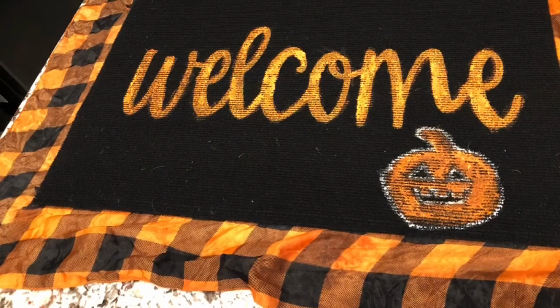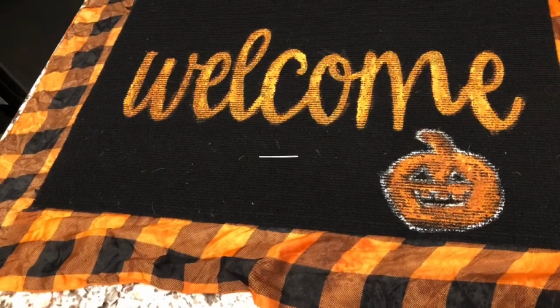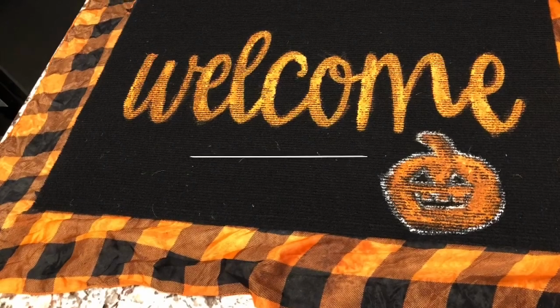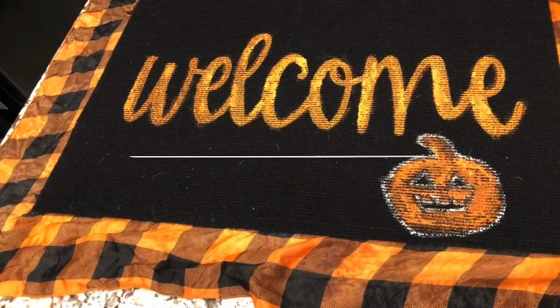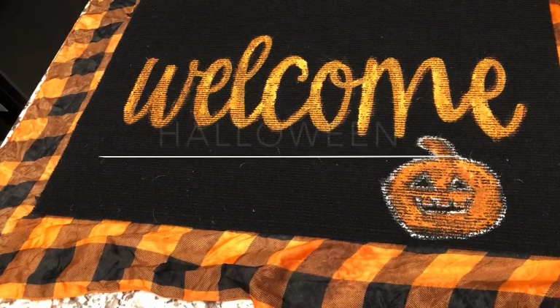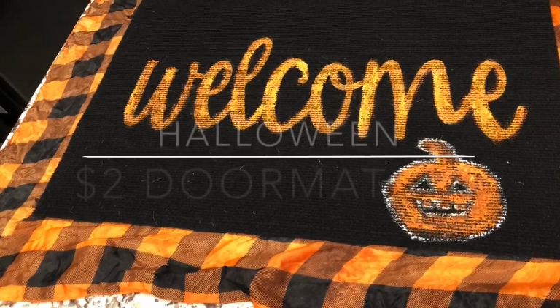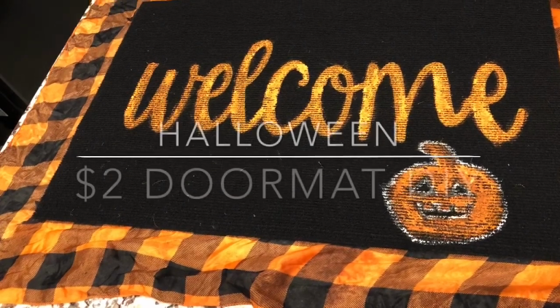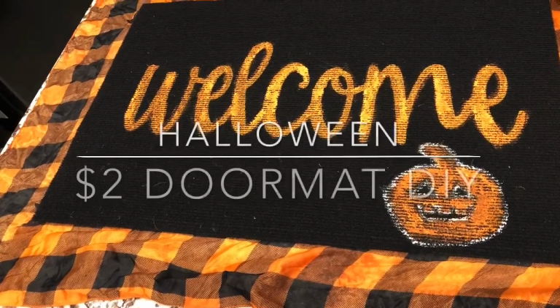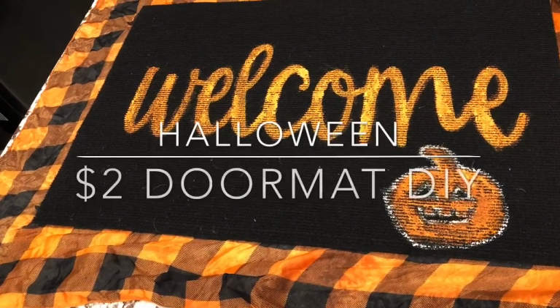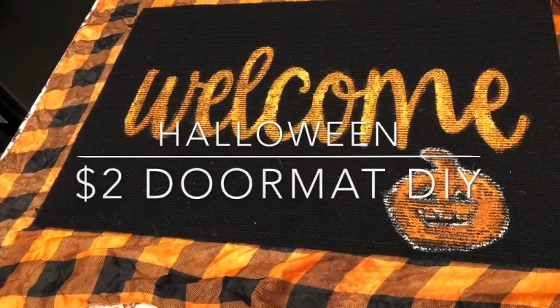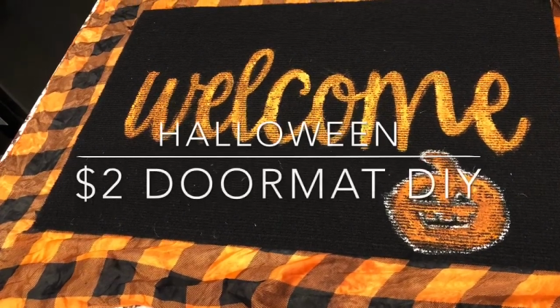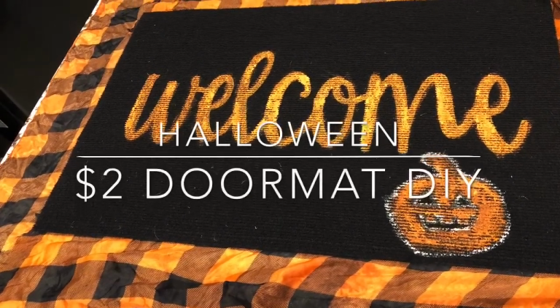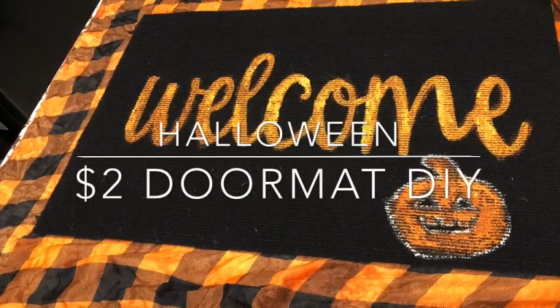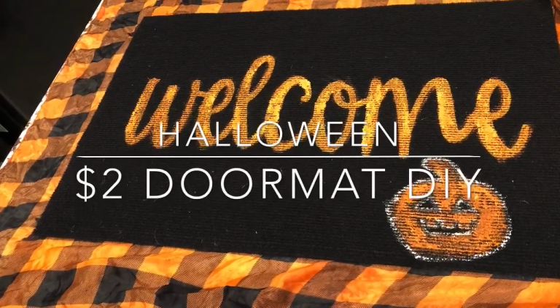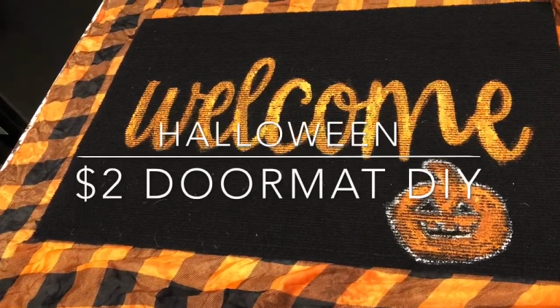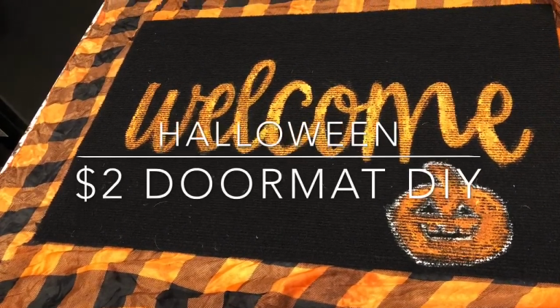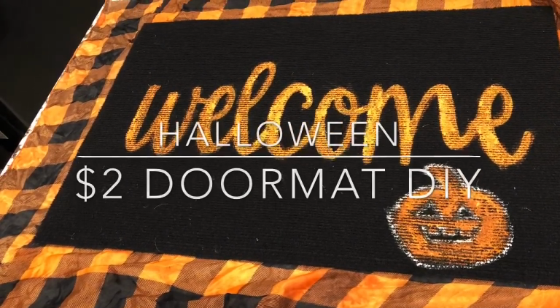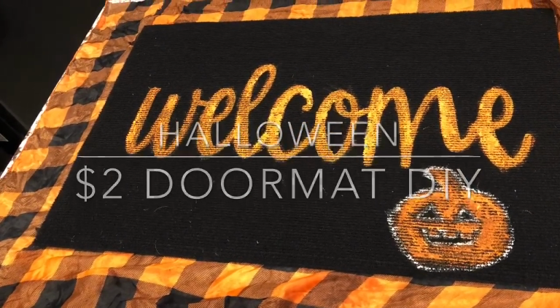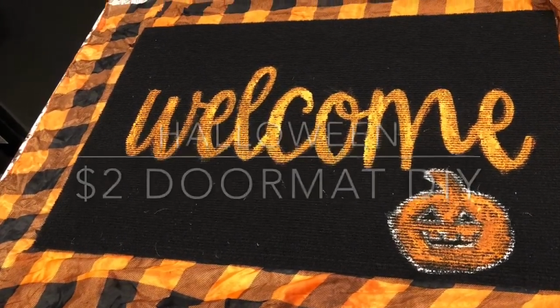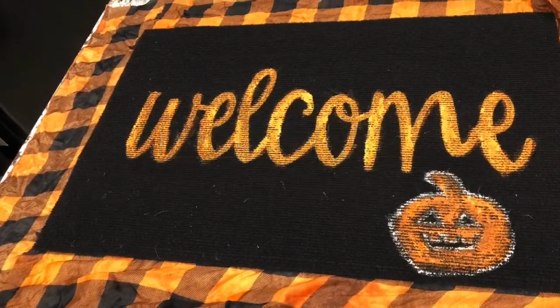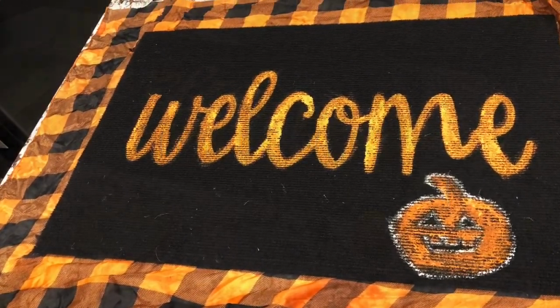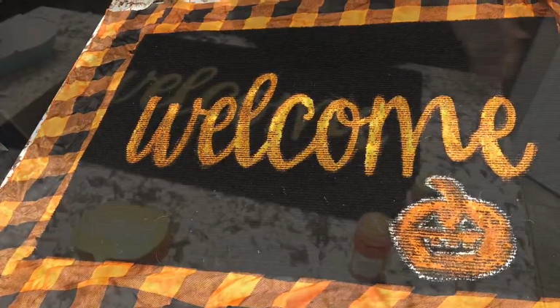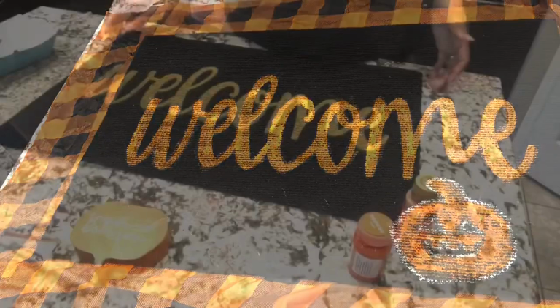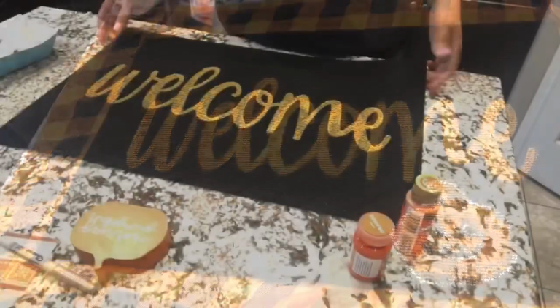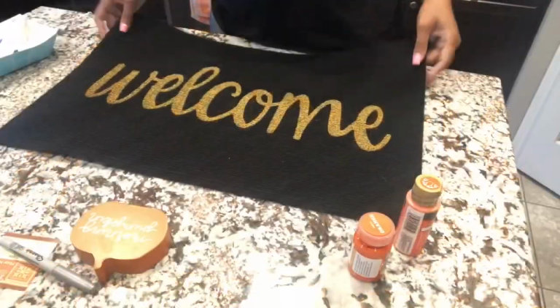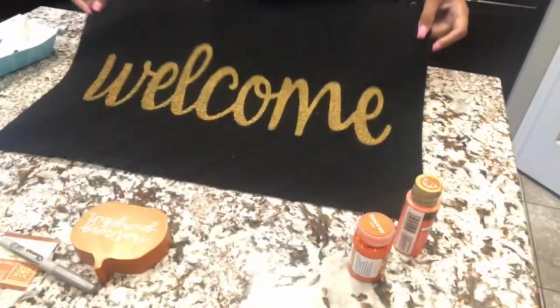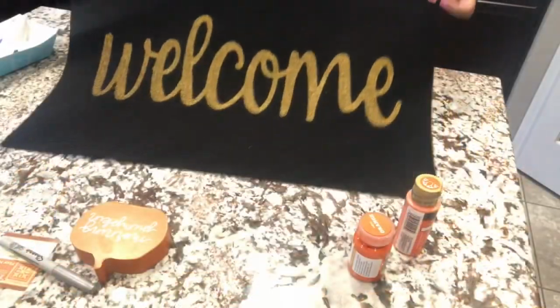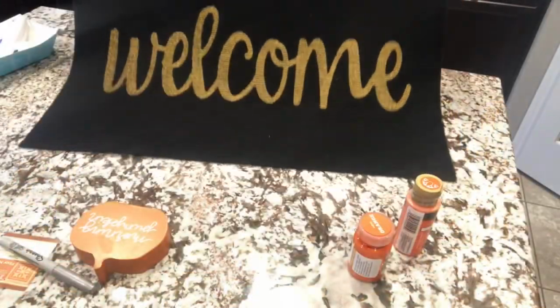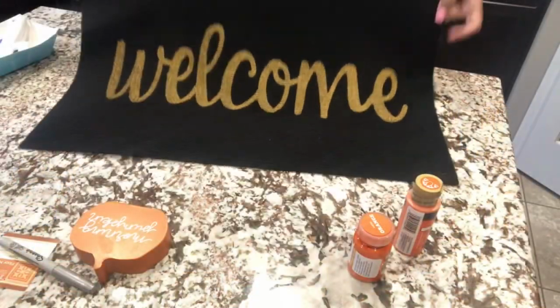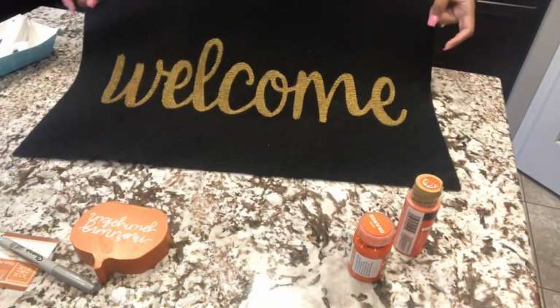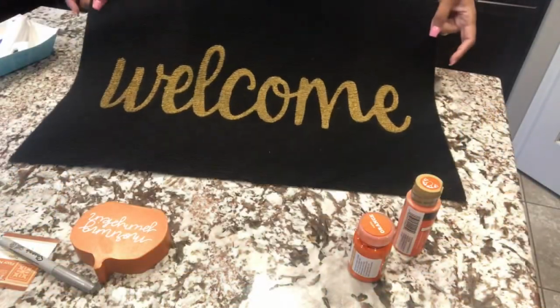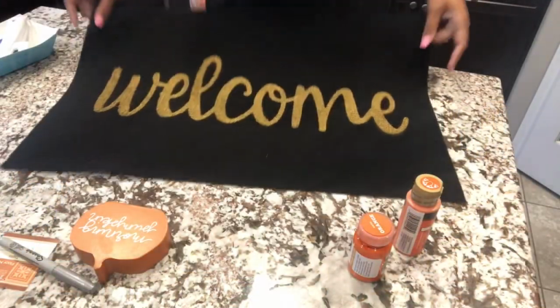Hey guys, welcome back to my channel. If you're new here, please consider subscribing. In this video, I have a Dollar Tree DIY for Halloween.